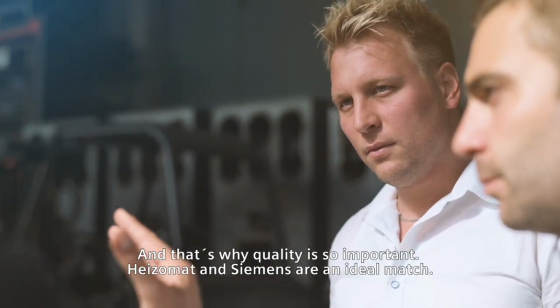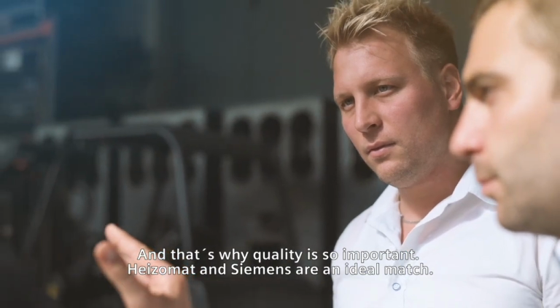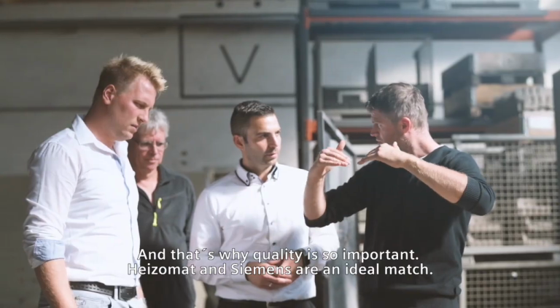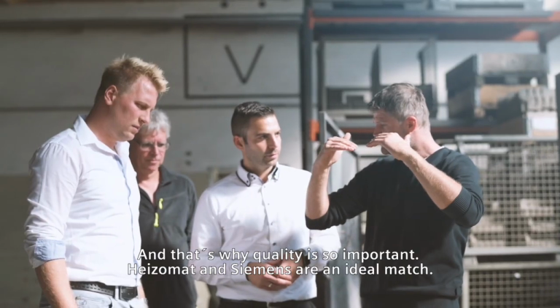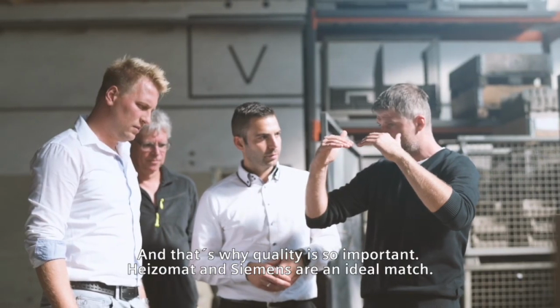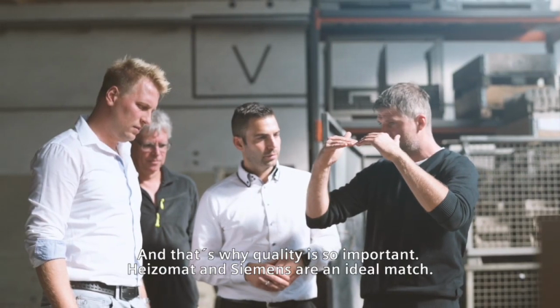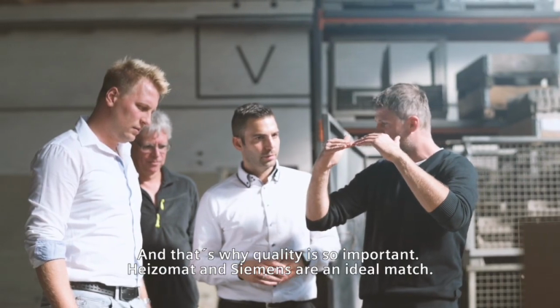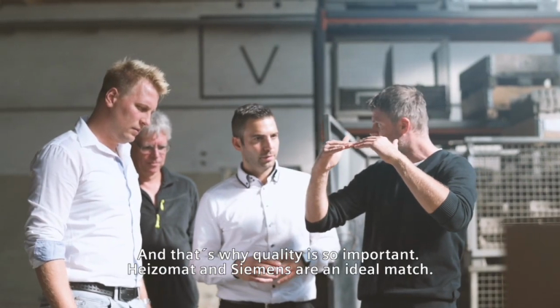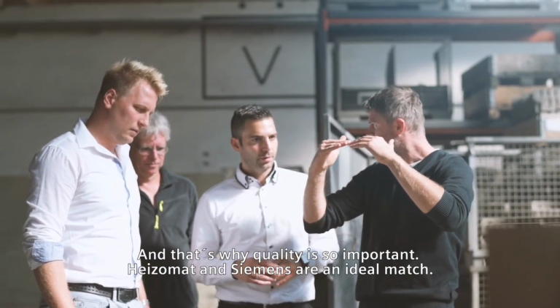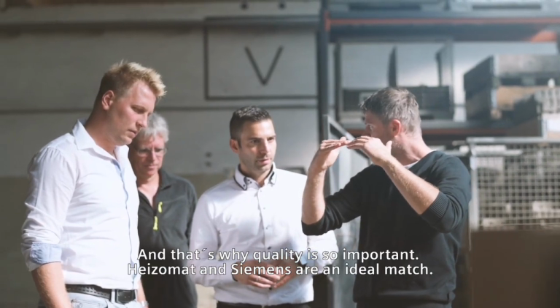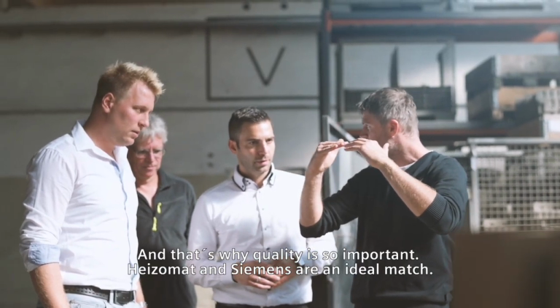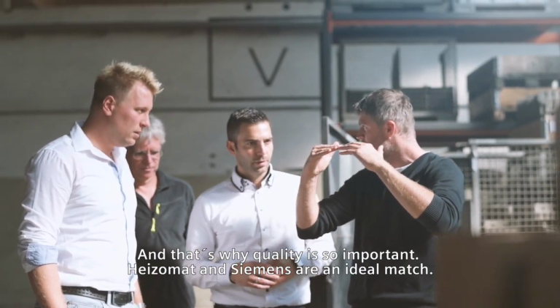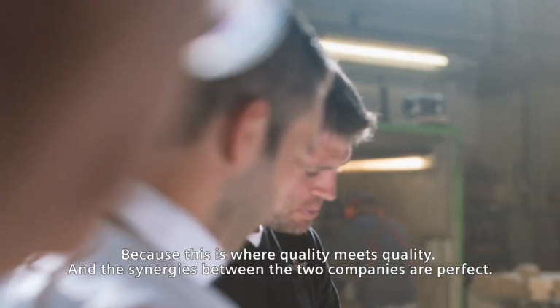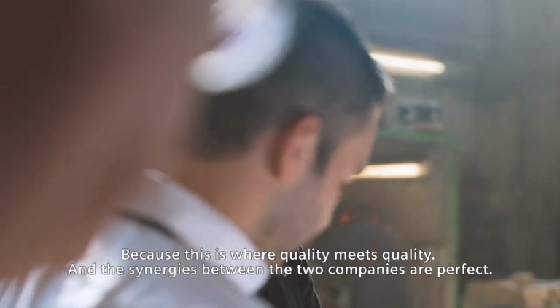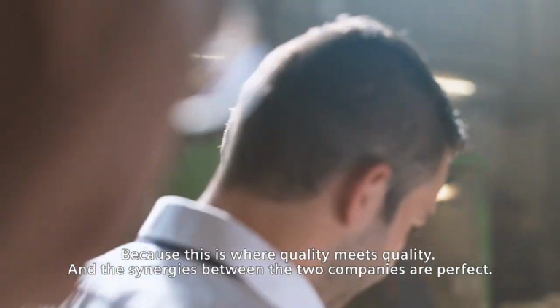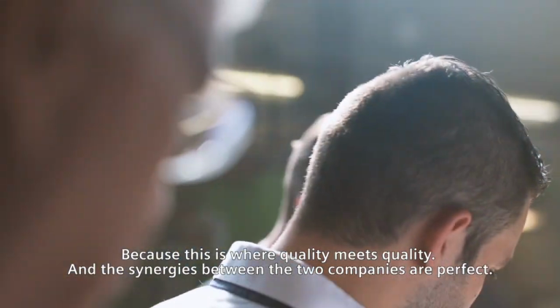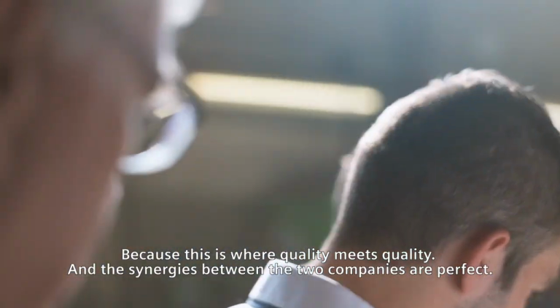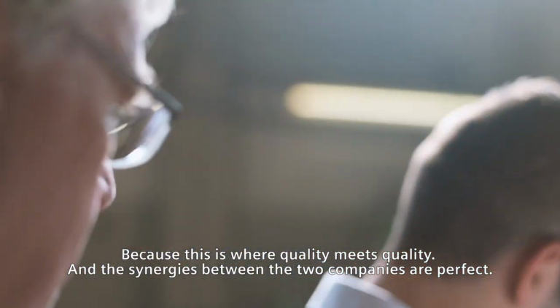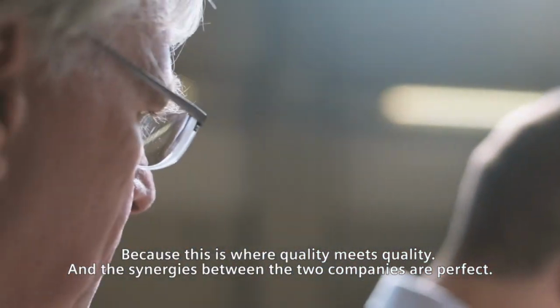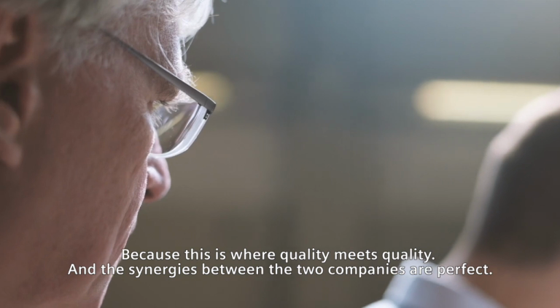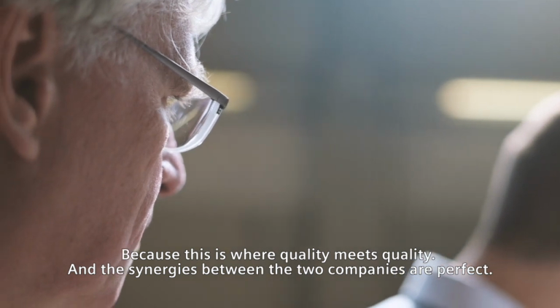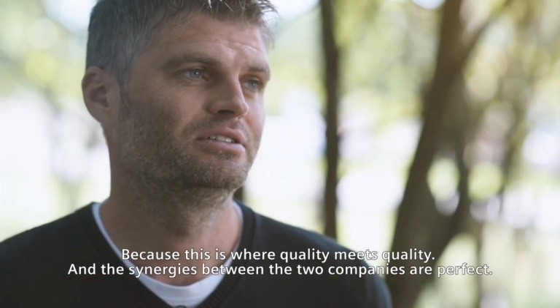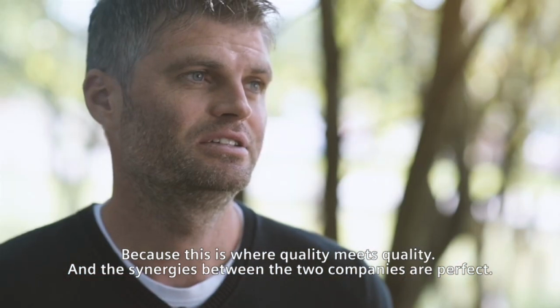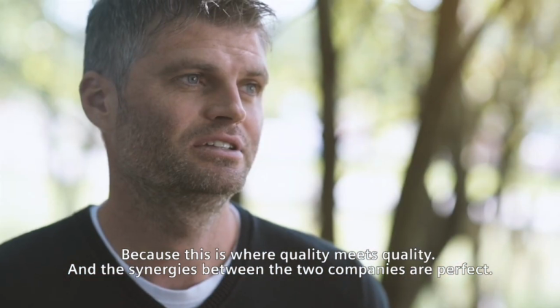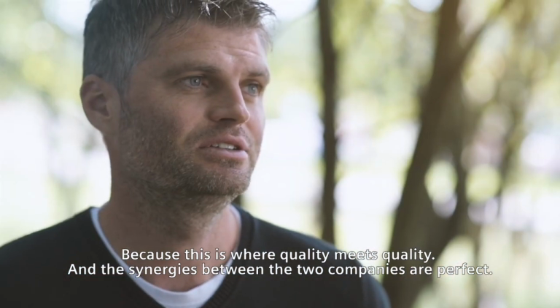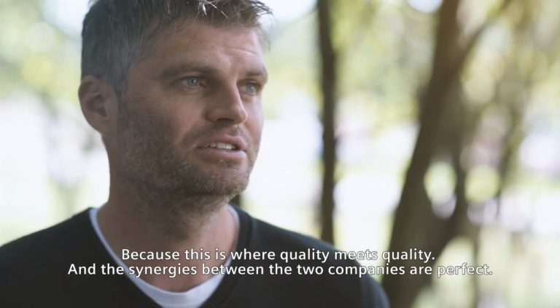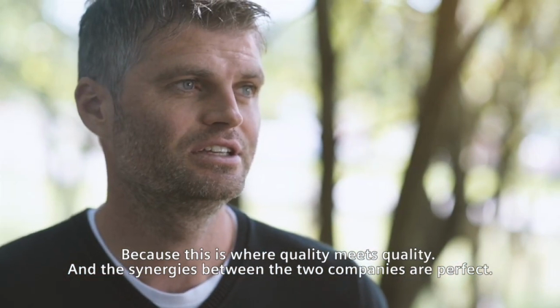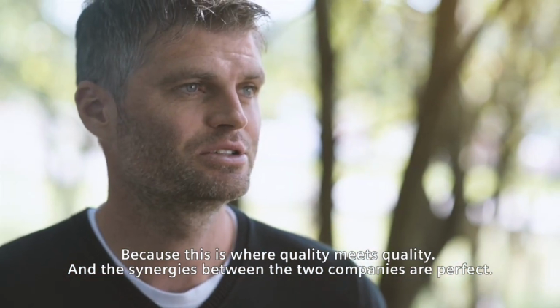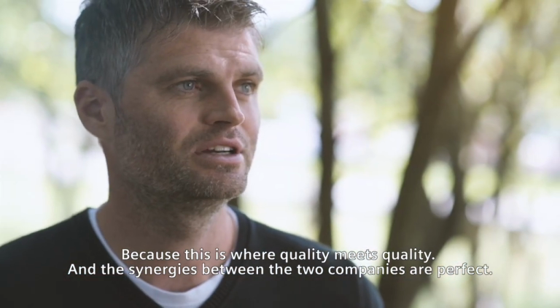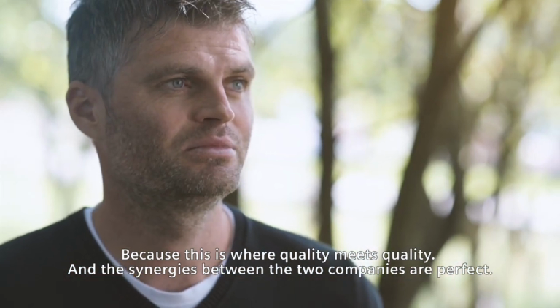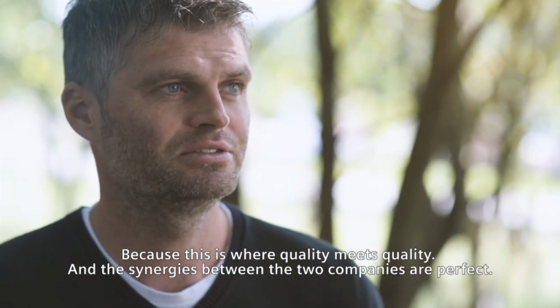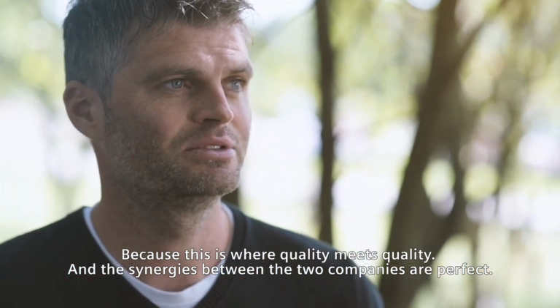Heizomat and Siemens are an ideal match, because this is where quality meets quality, and the synergies between the two companies are perfect.